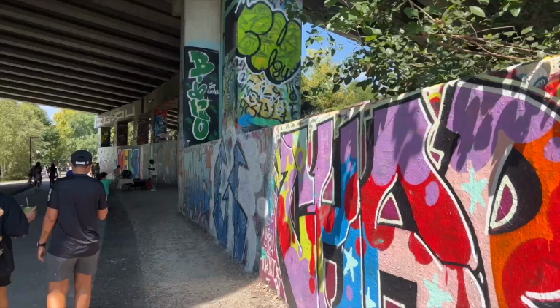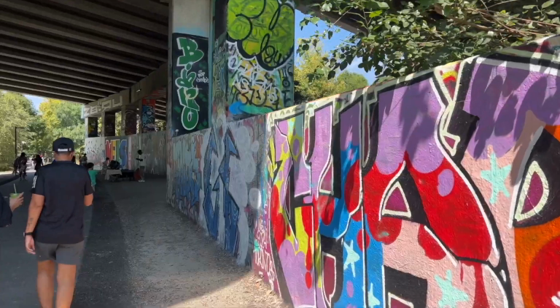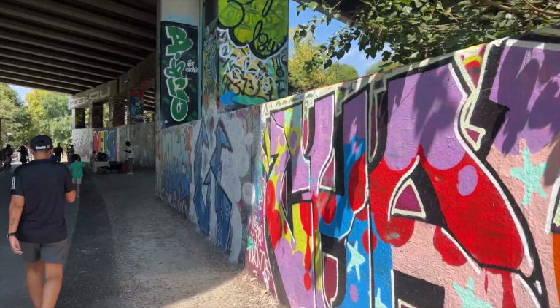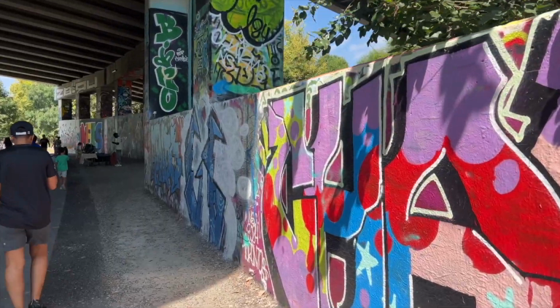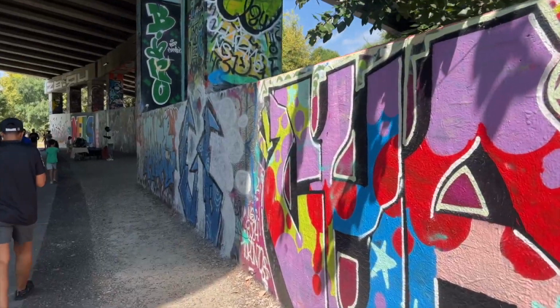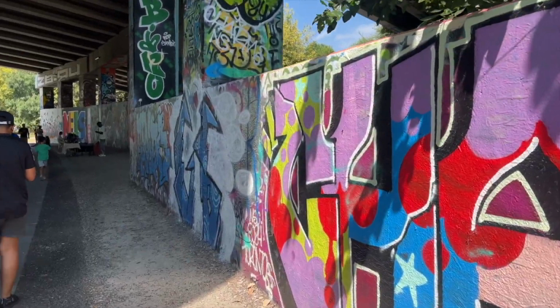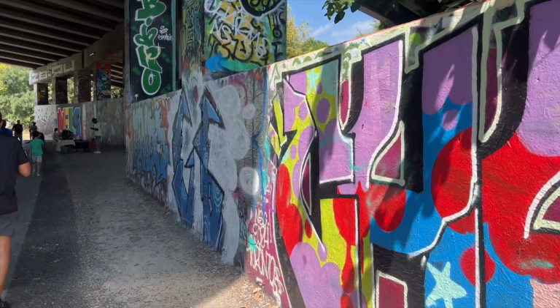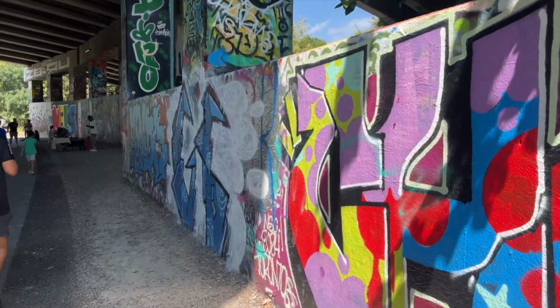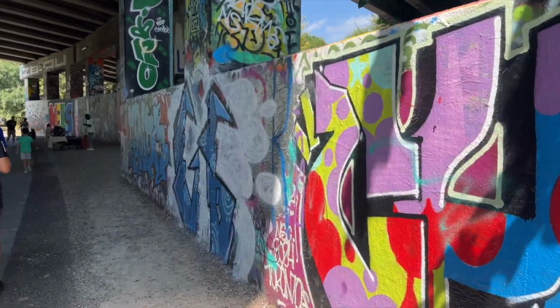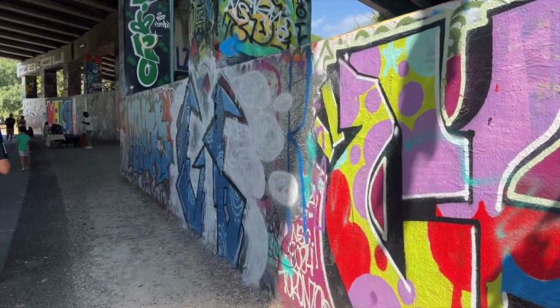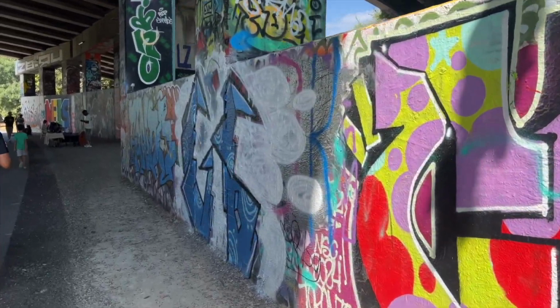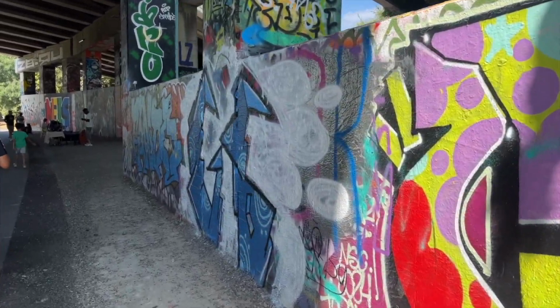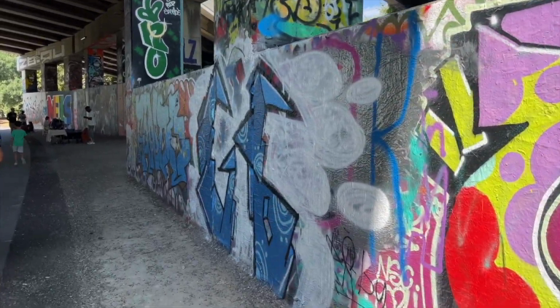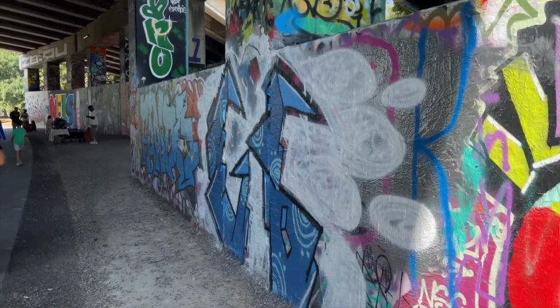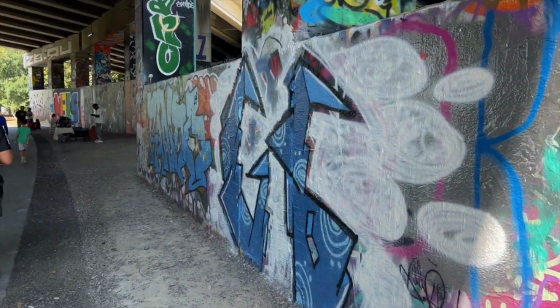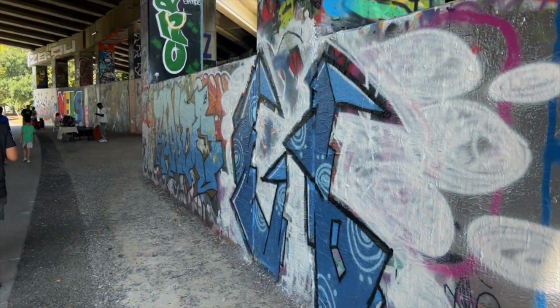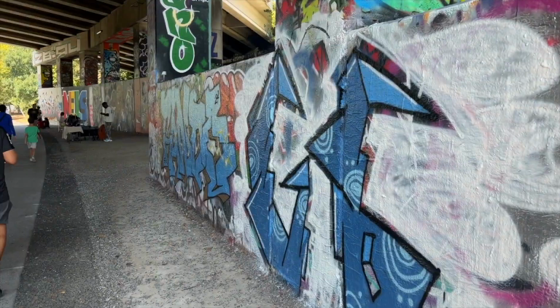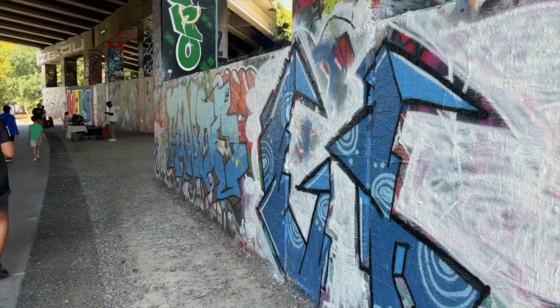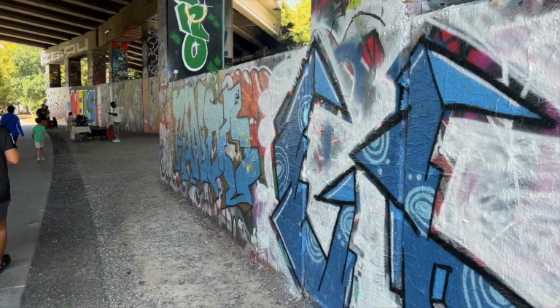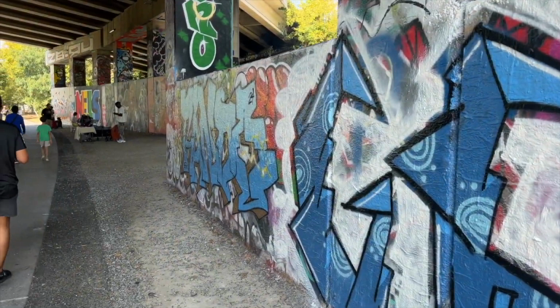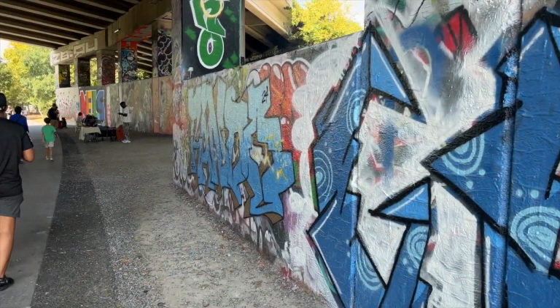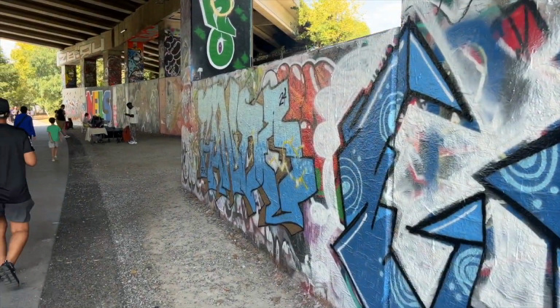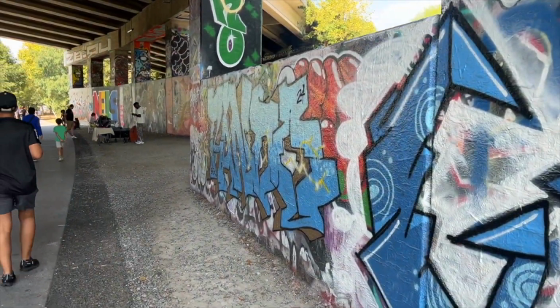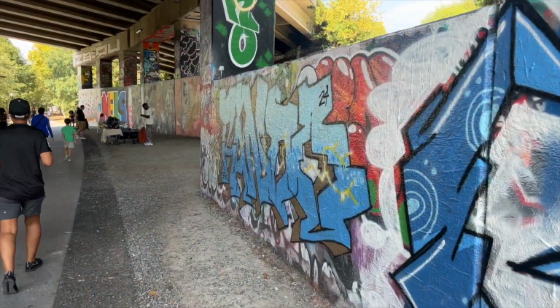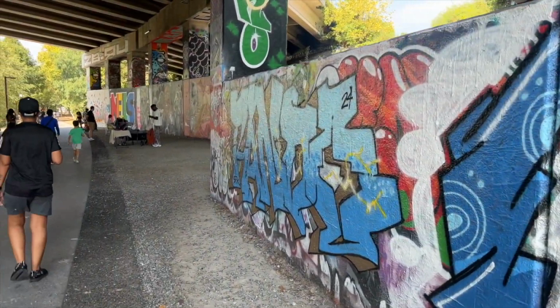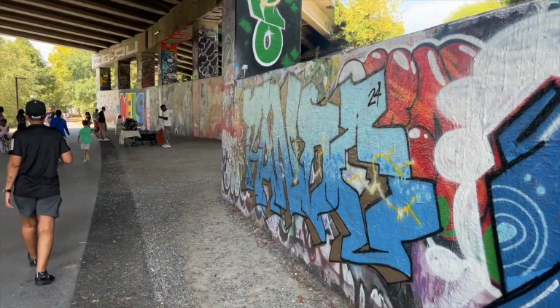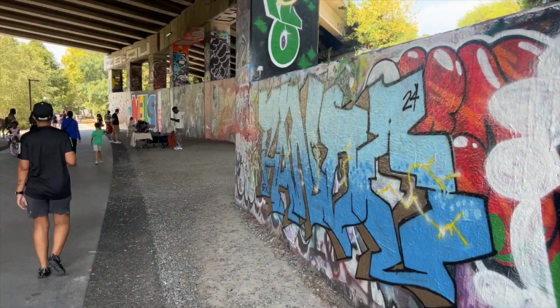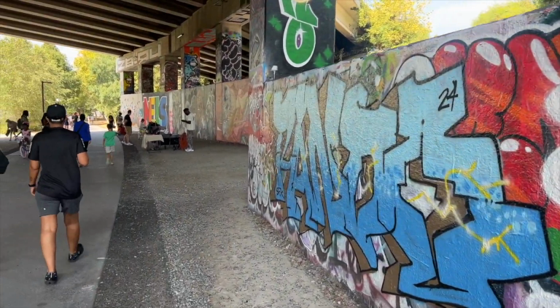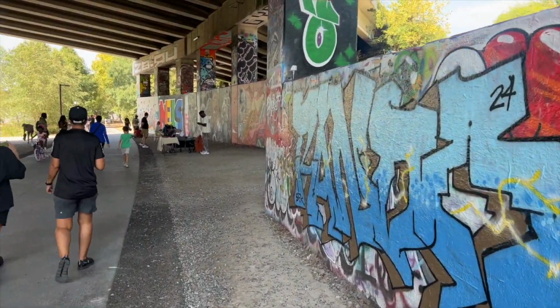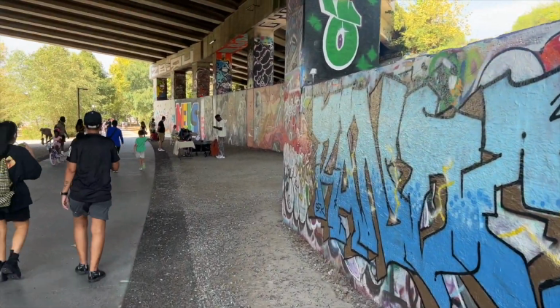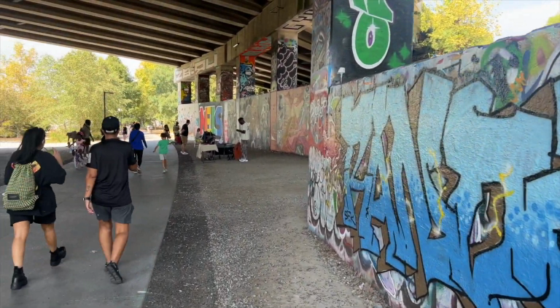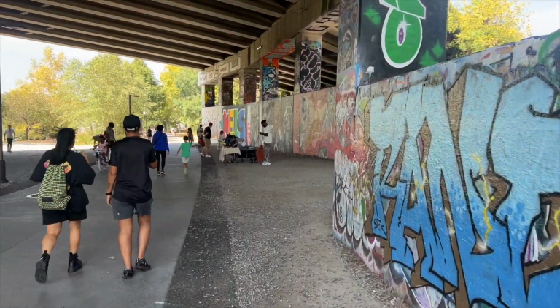This section has a lot of street art along the way, which makes it really fun to look at.